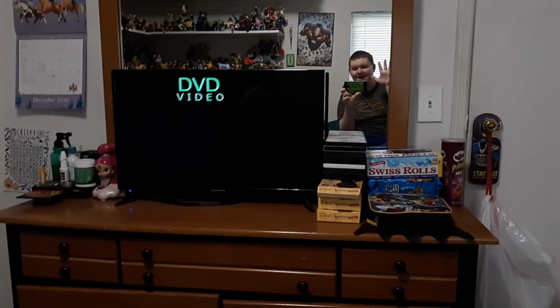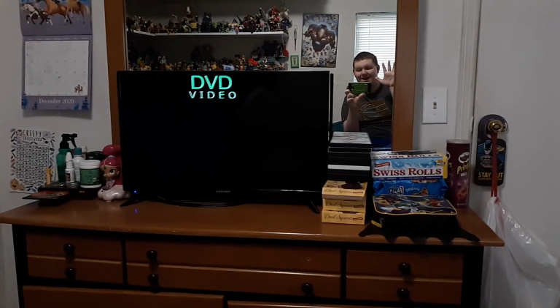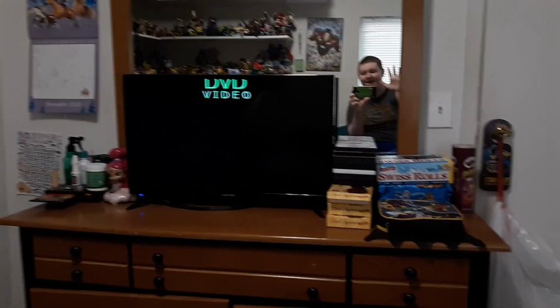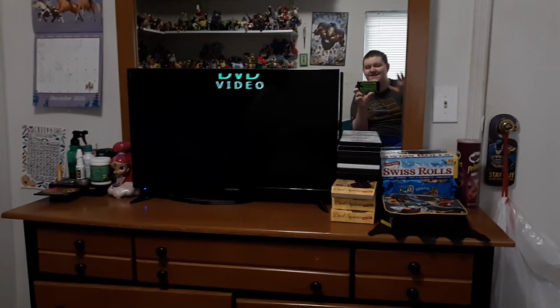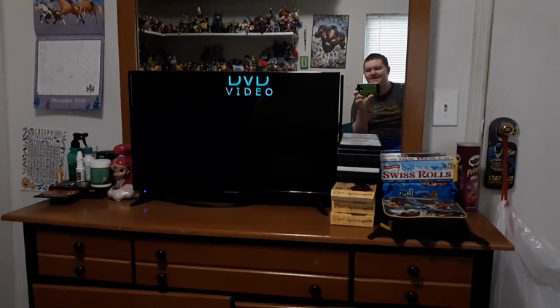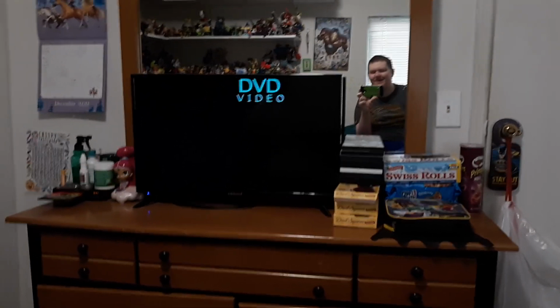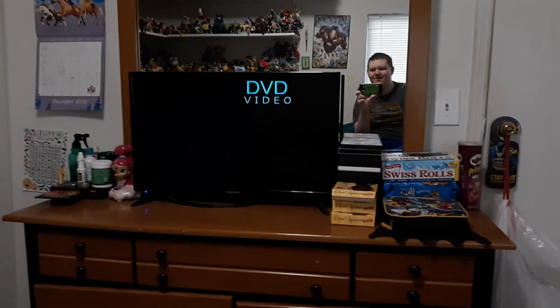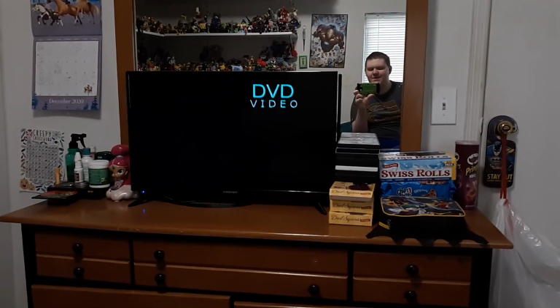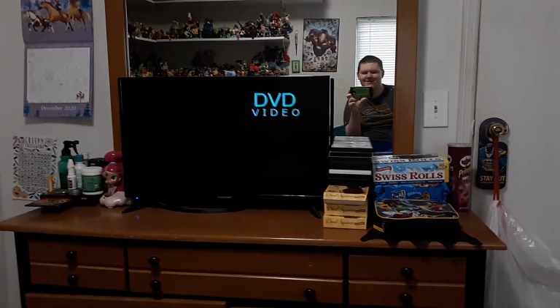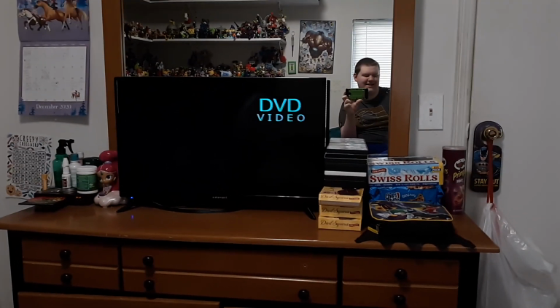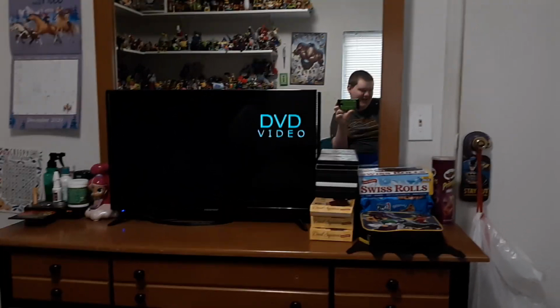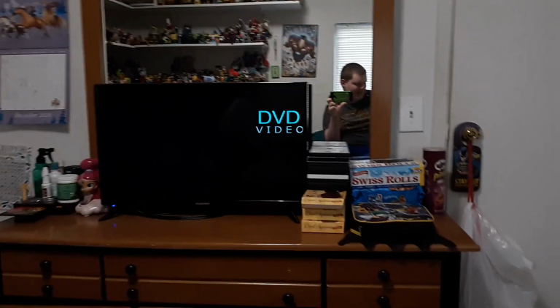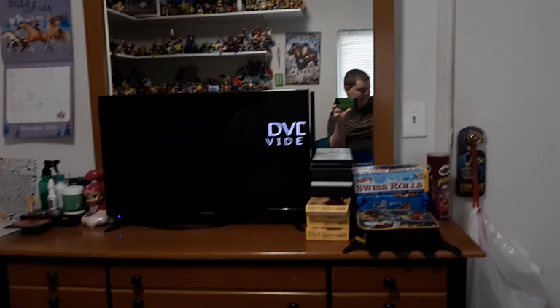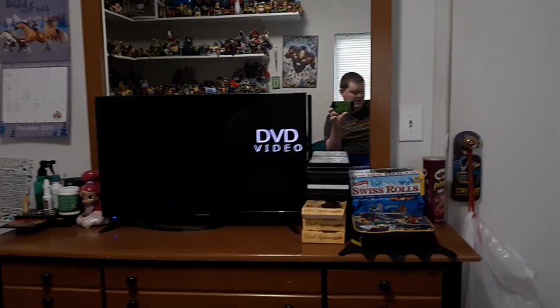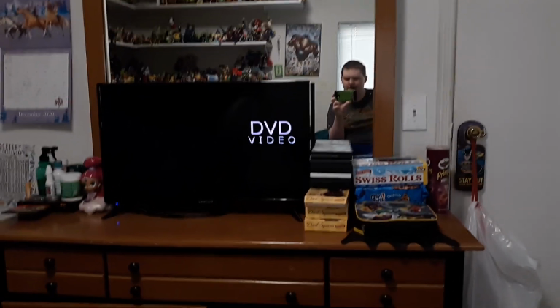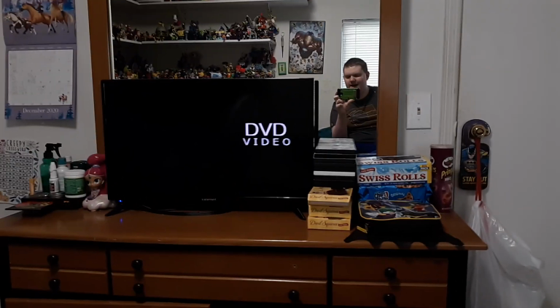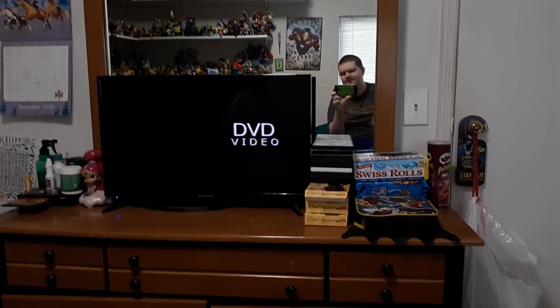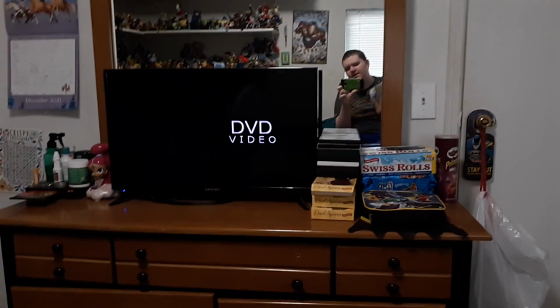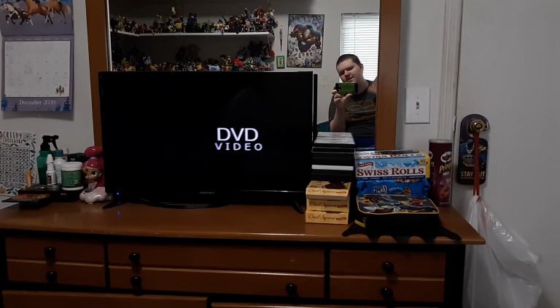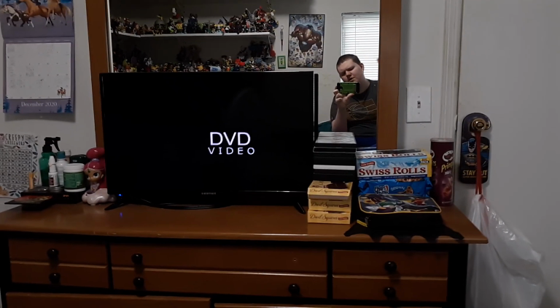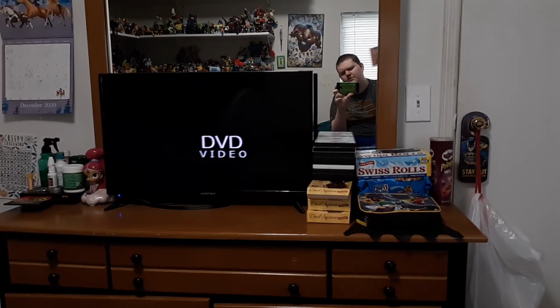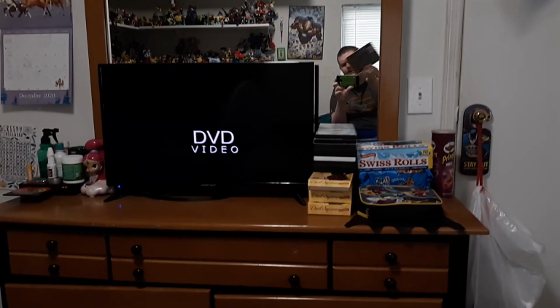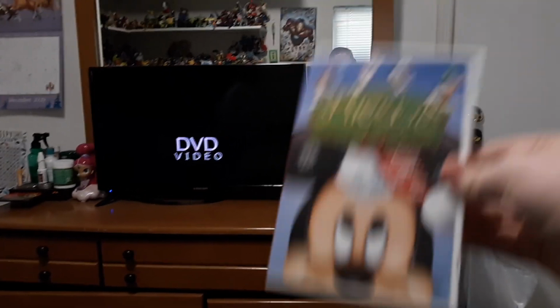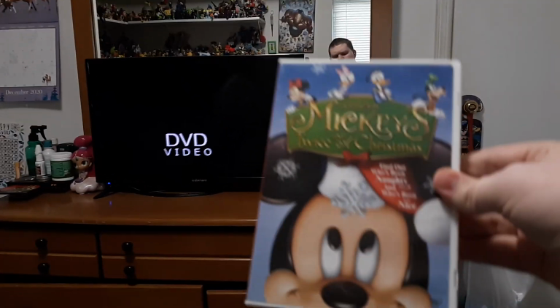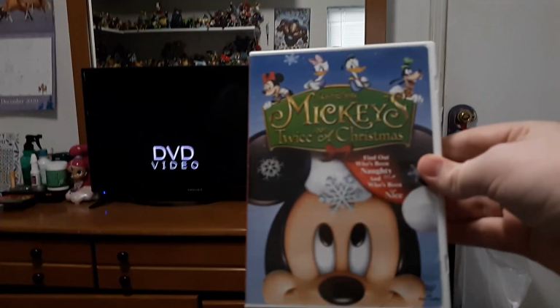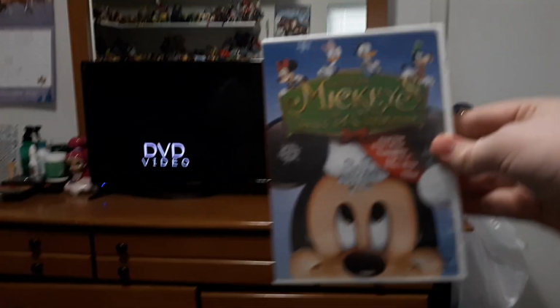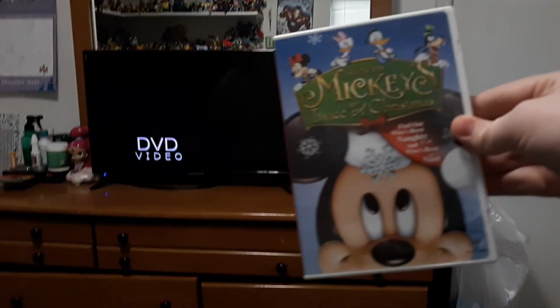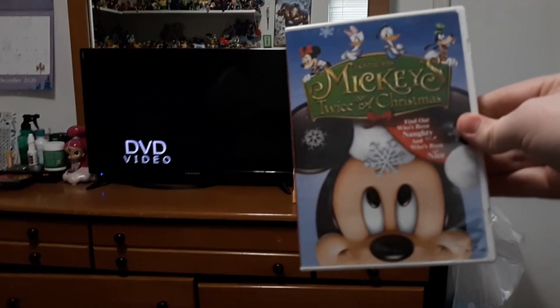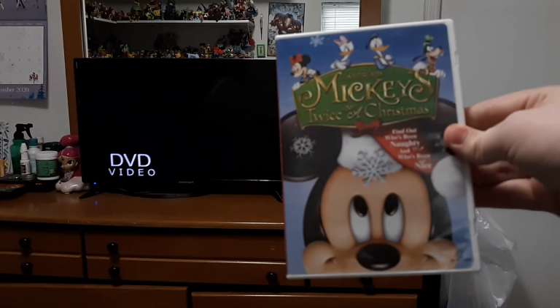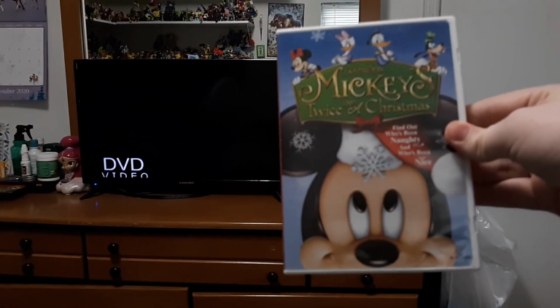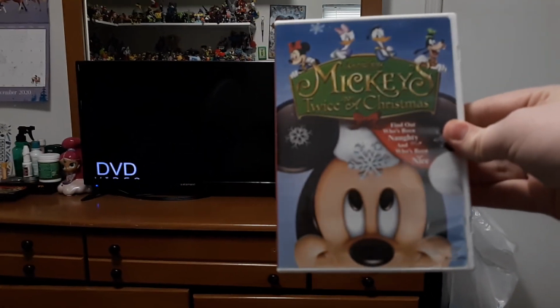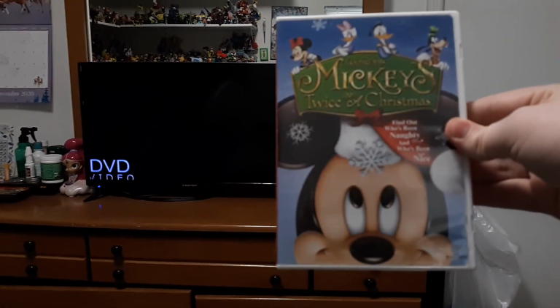Hey guys, Tonga Lassby here, and today I'm doing a menu walkthrough of Mickey's Twice Upon a Christmas.